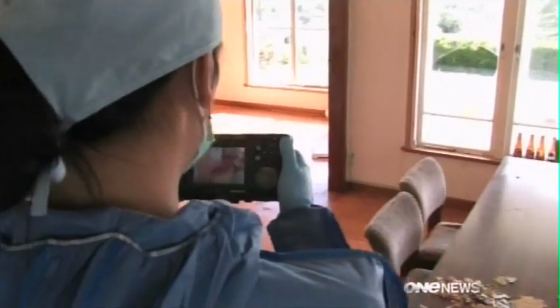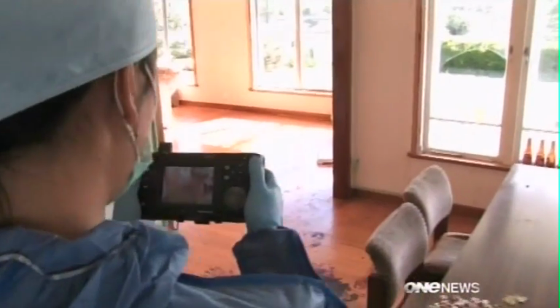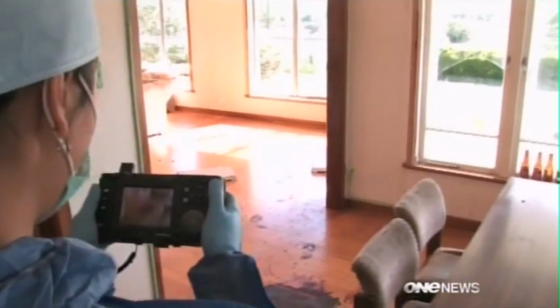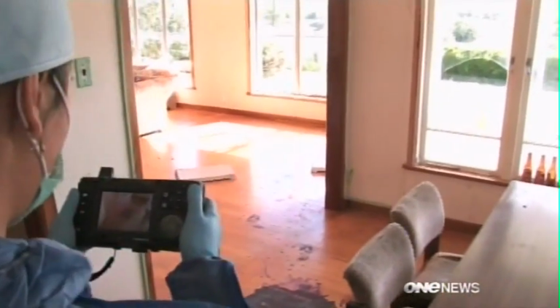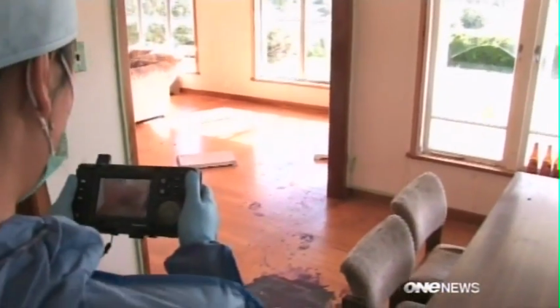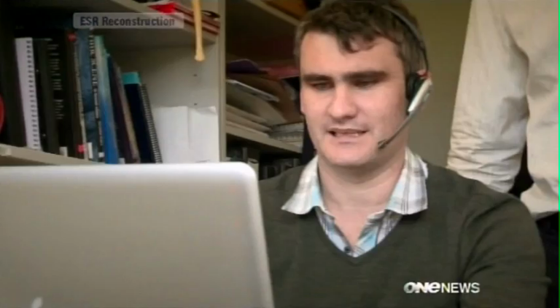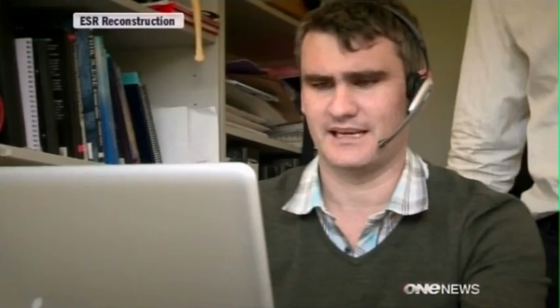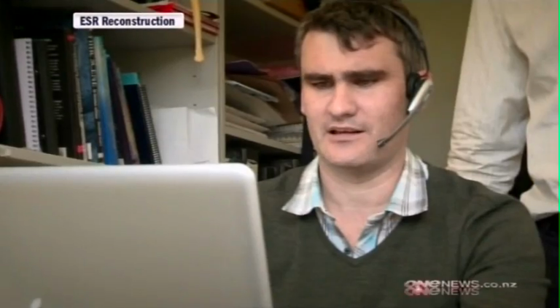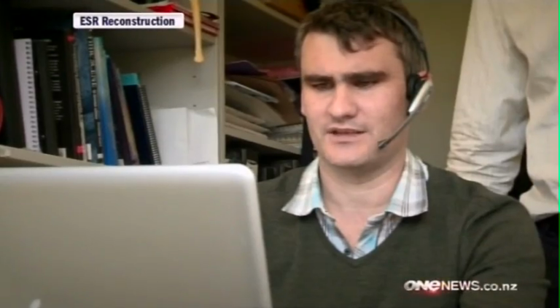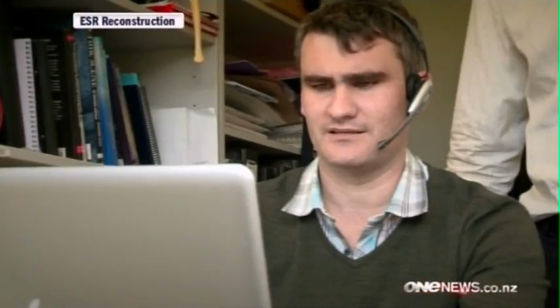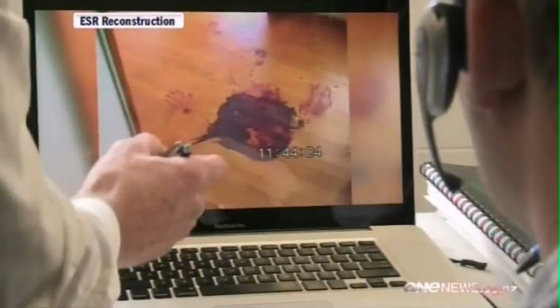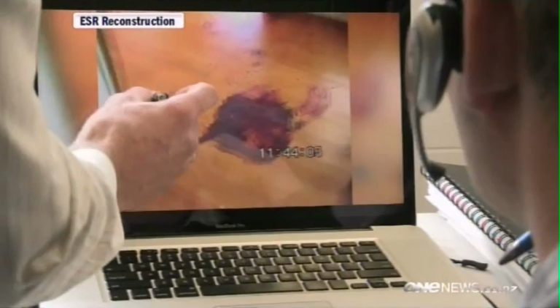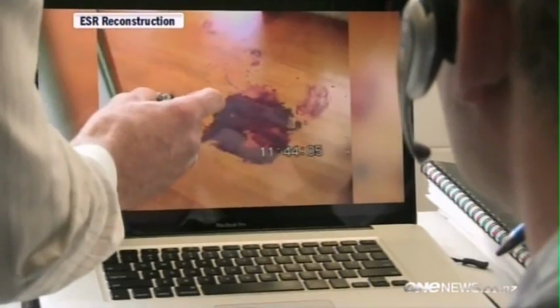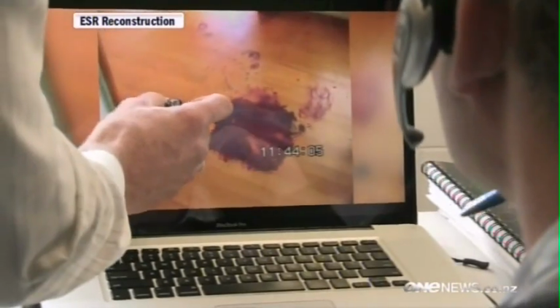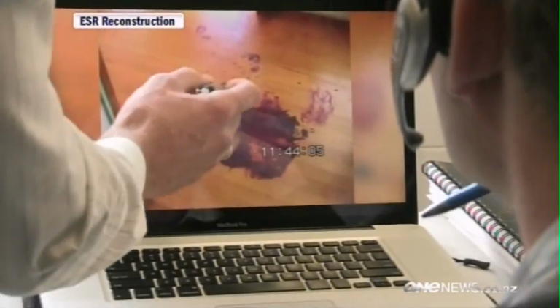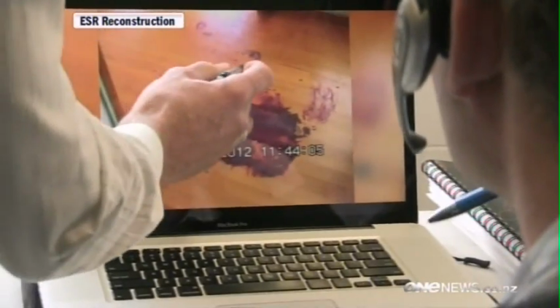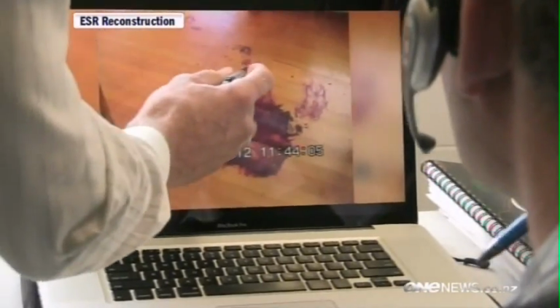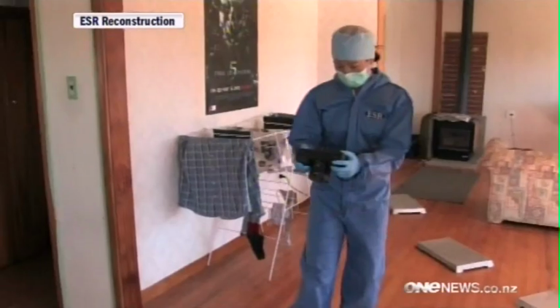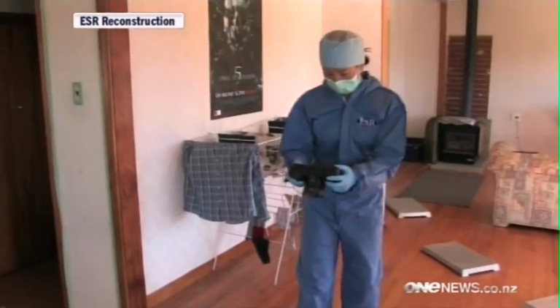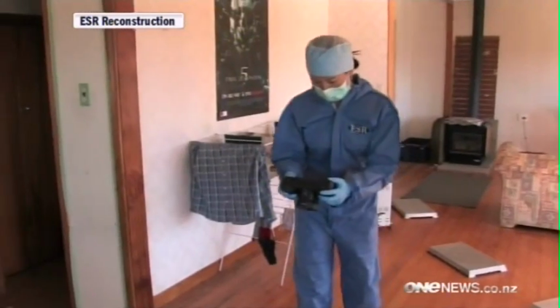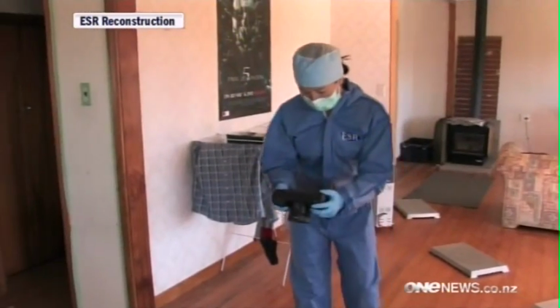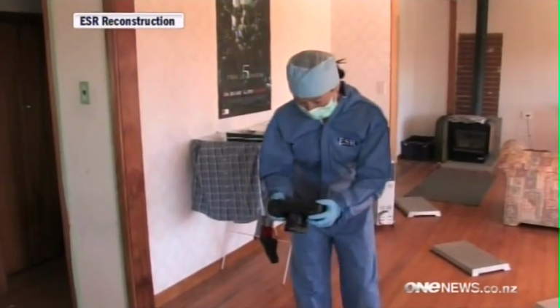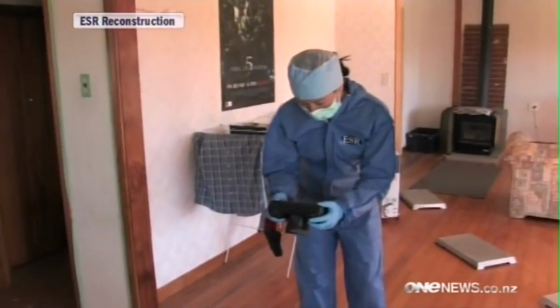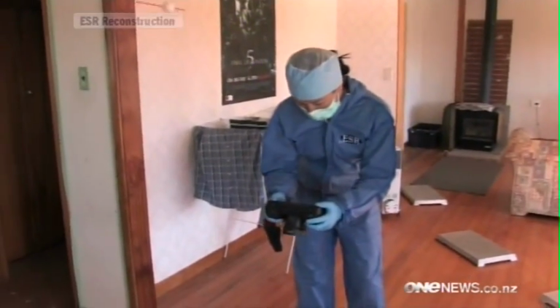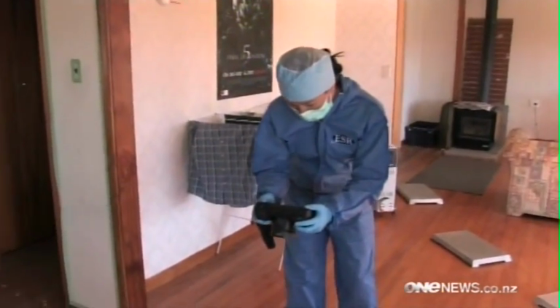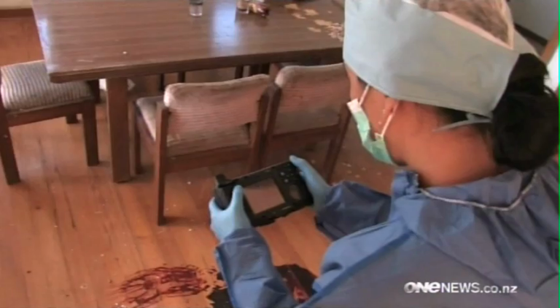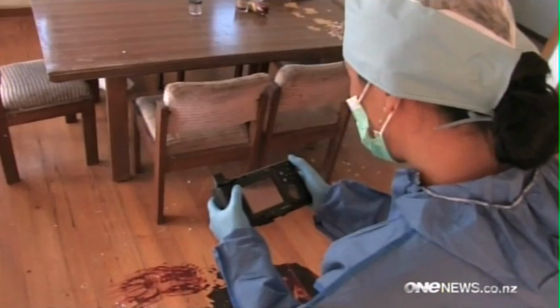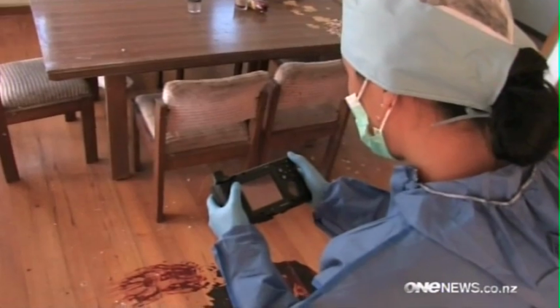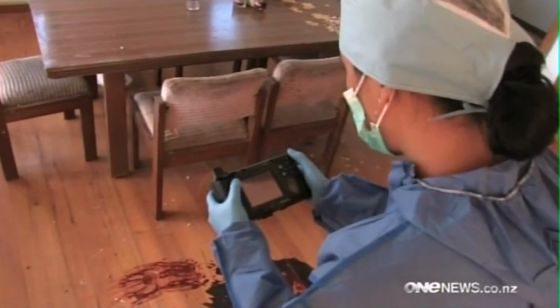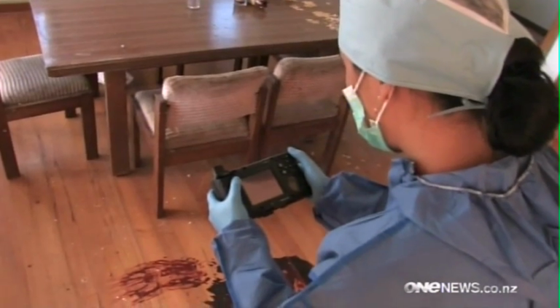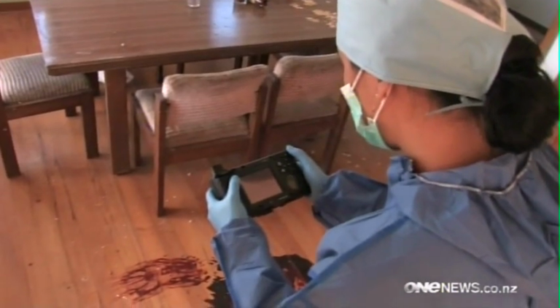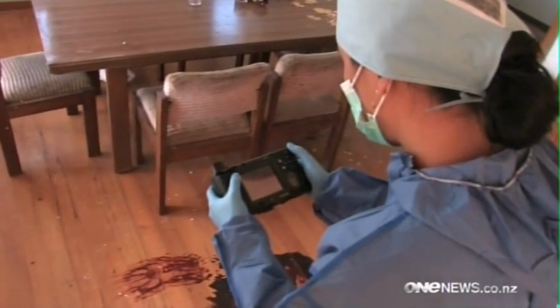Live video technology means police can talk directly to scientists at the lab and transmit evidence. Can you see the cartridge cases?